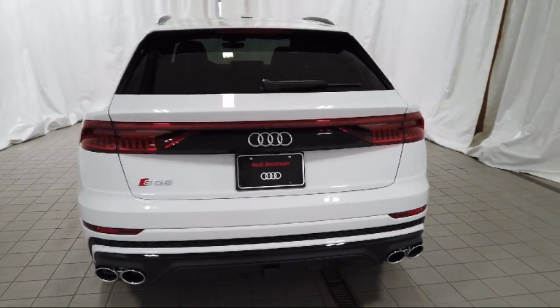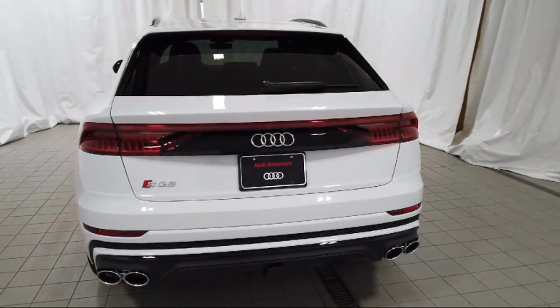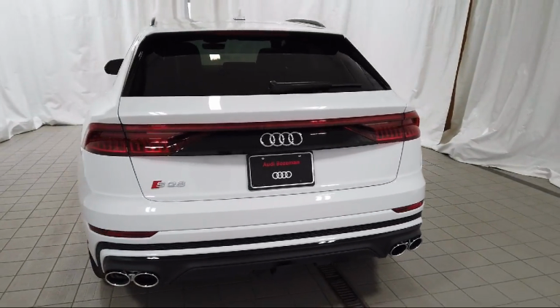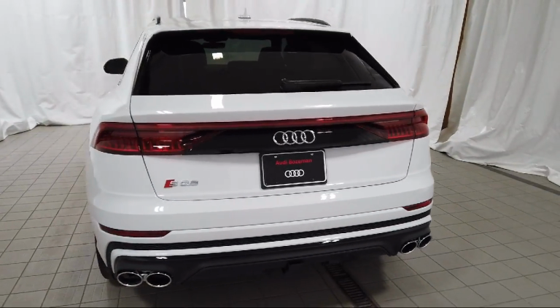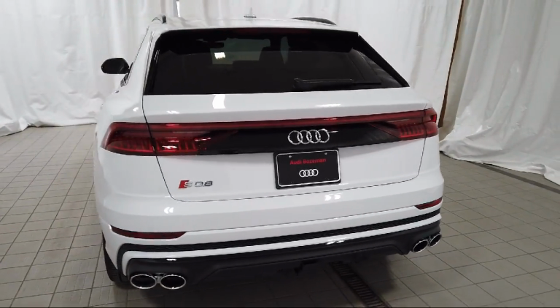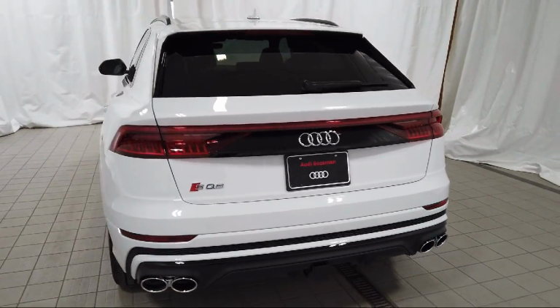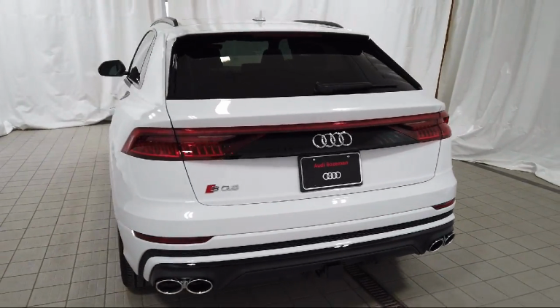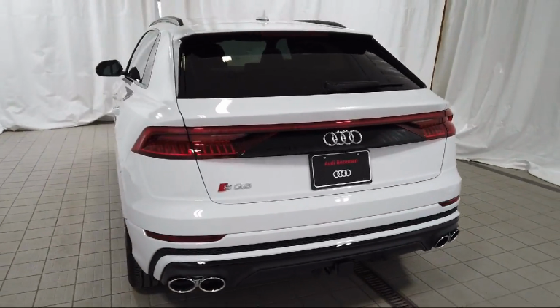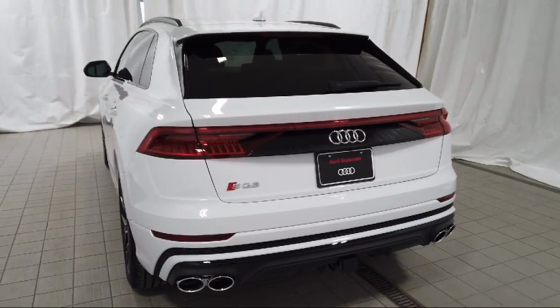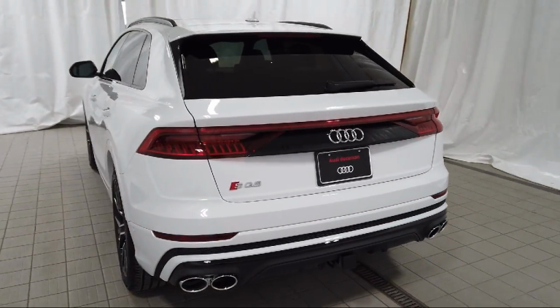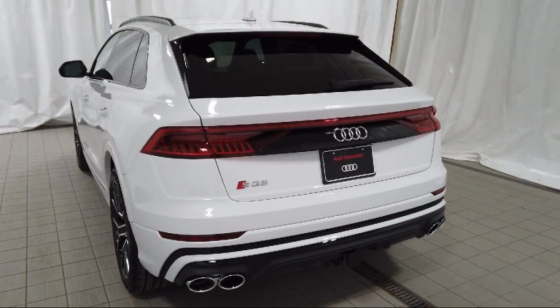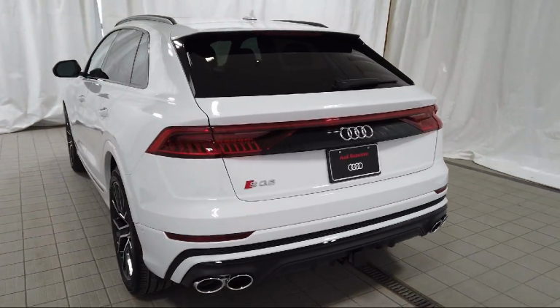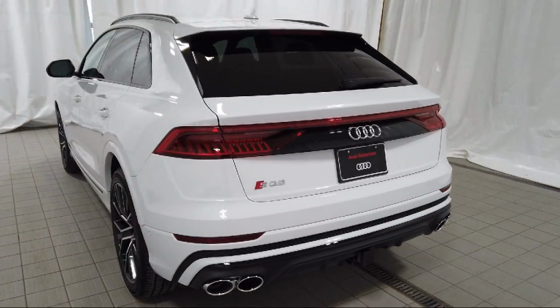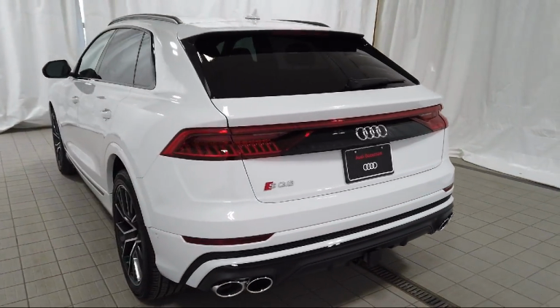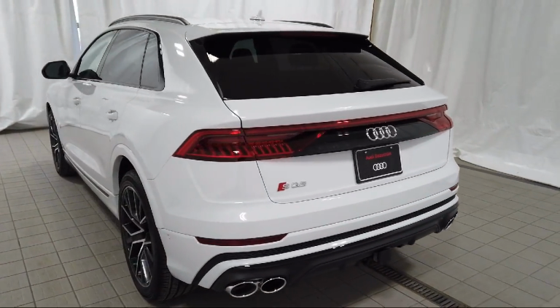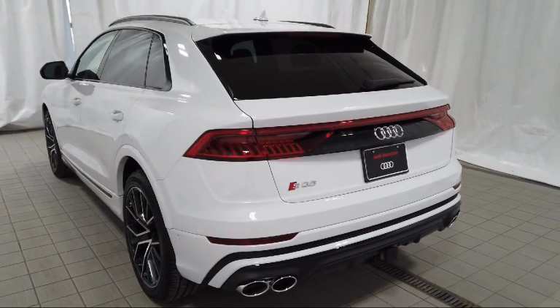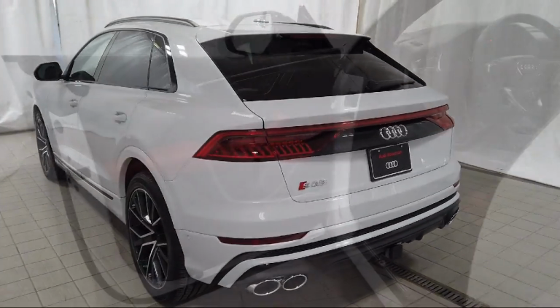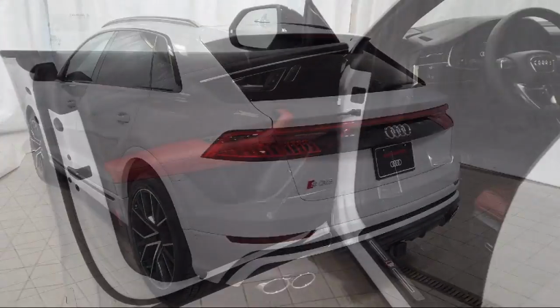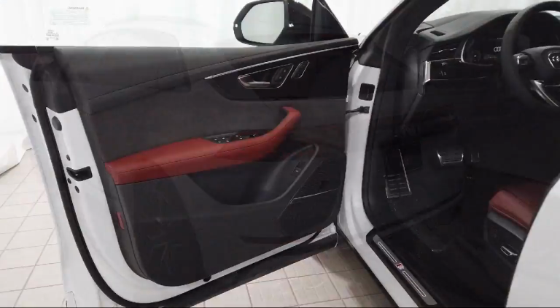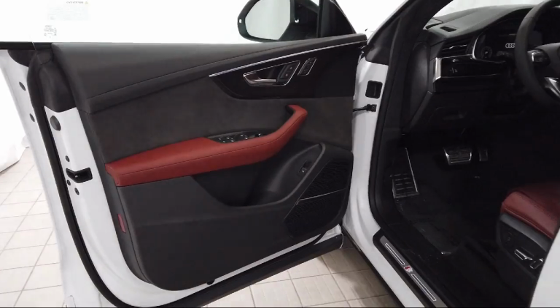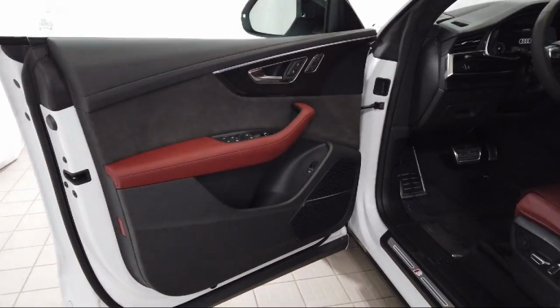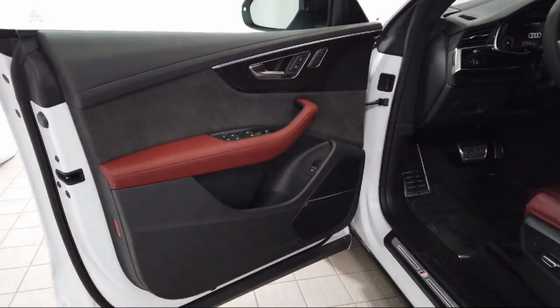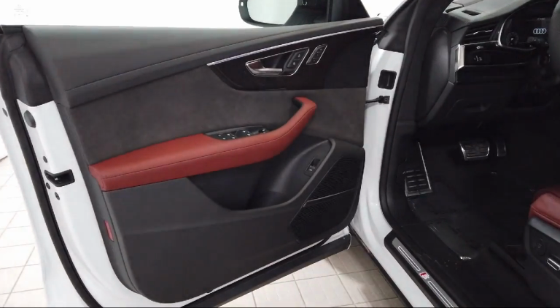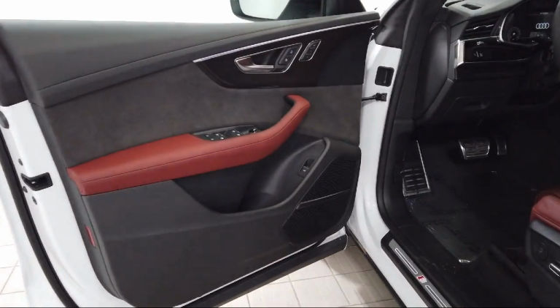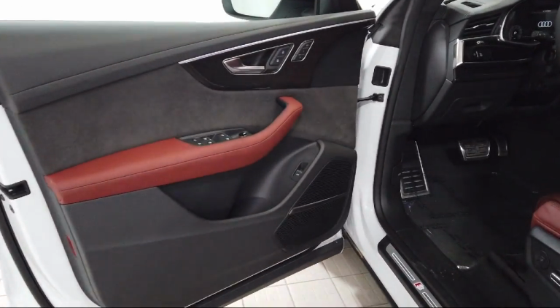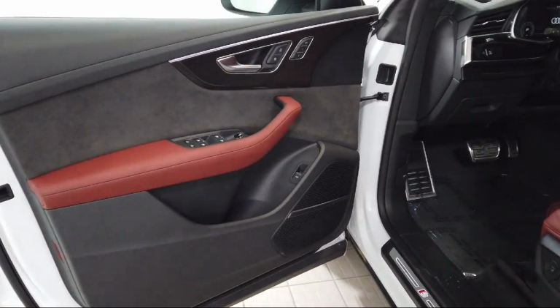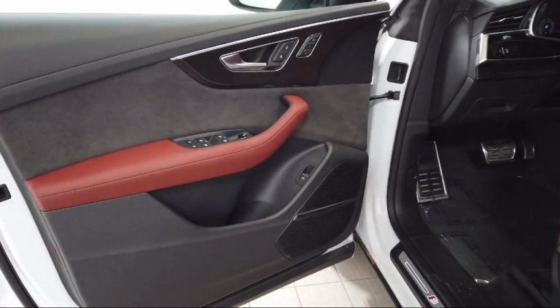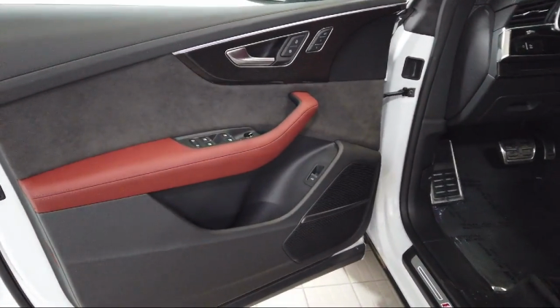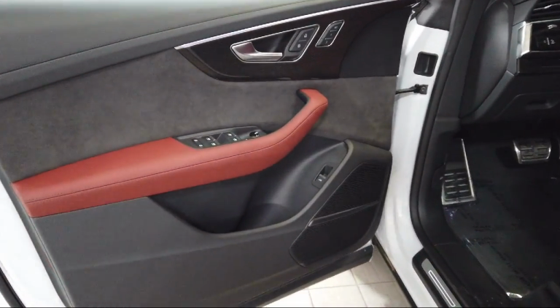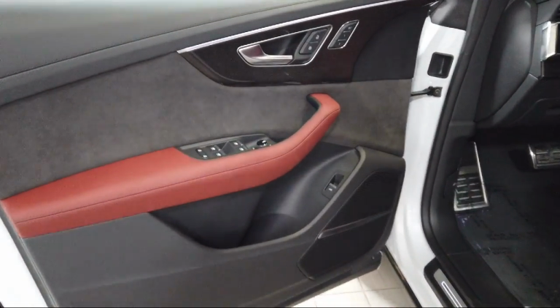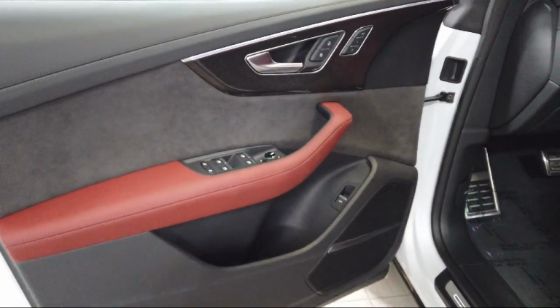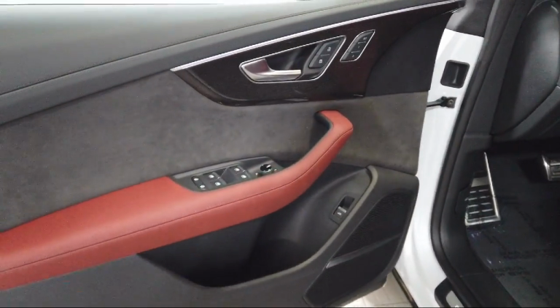Auto dimming door mirrors, keyless entry, Sirius XM satellite radio, and roof rack.